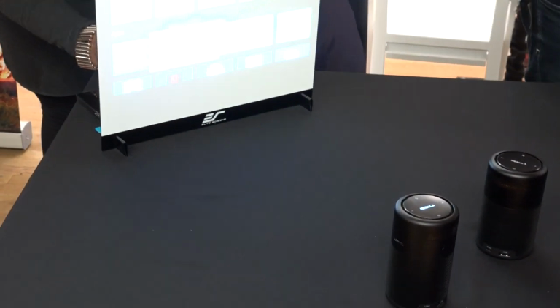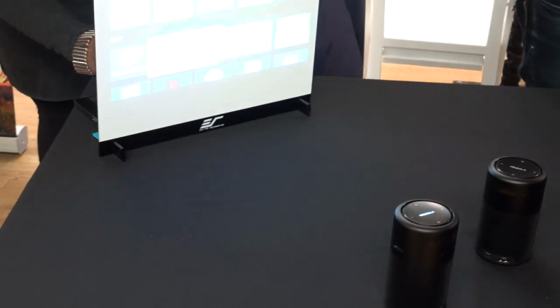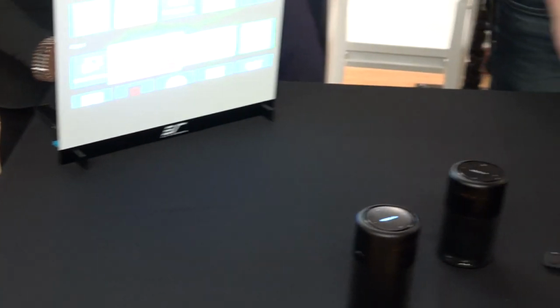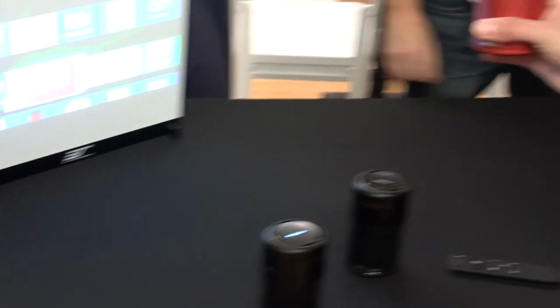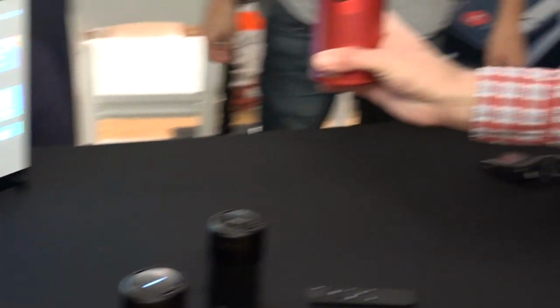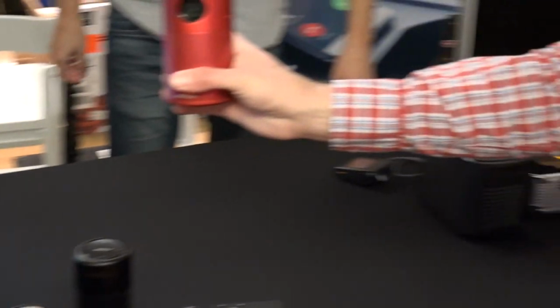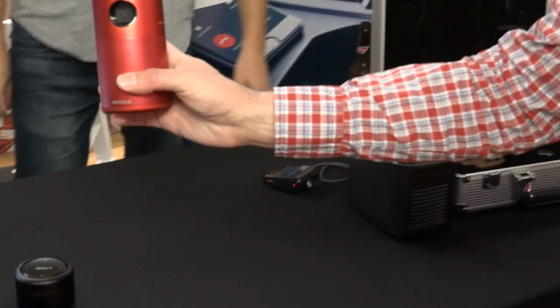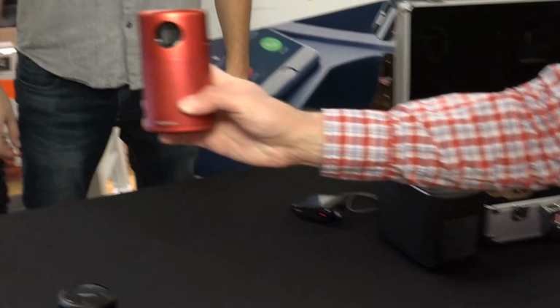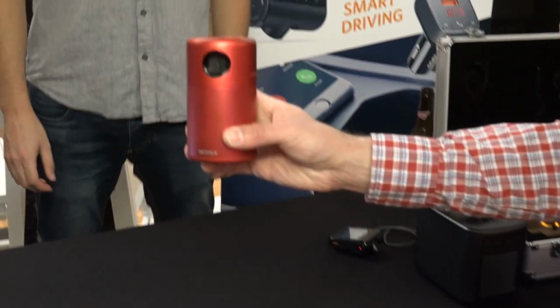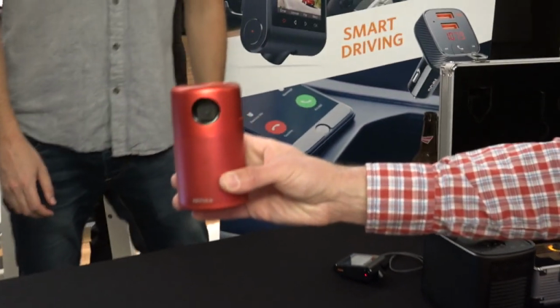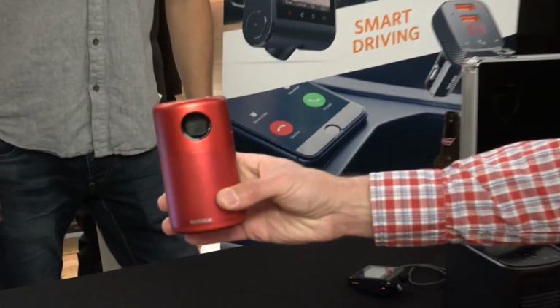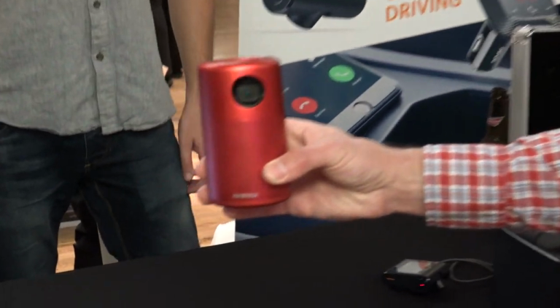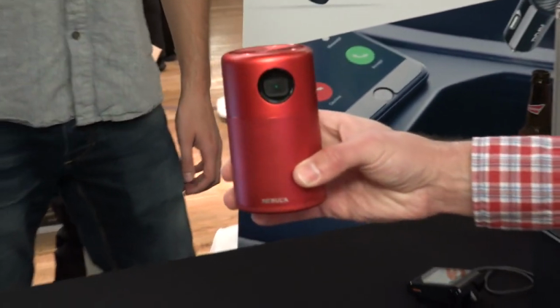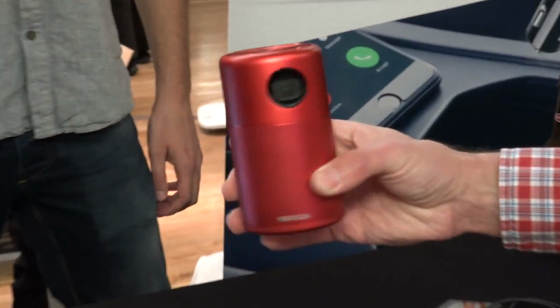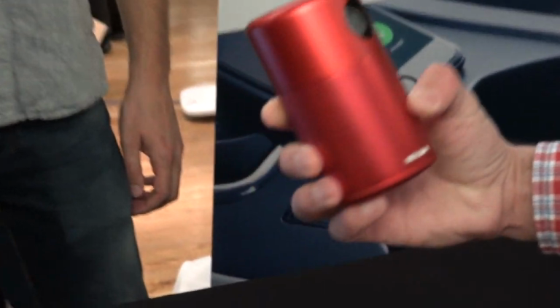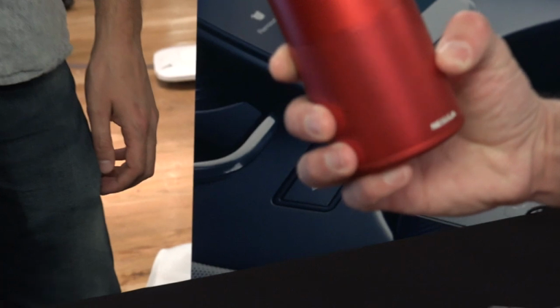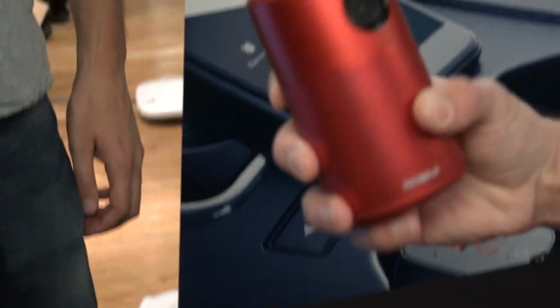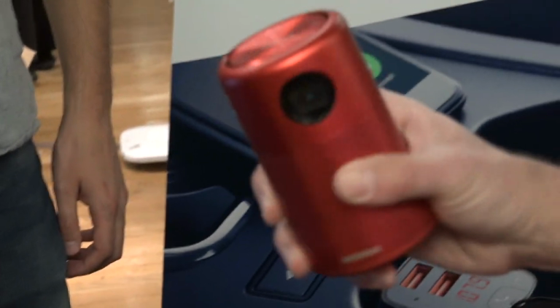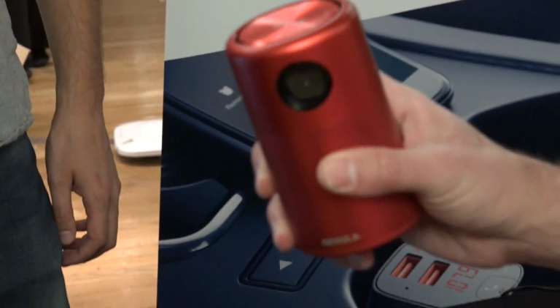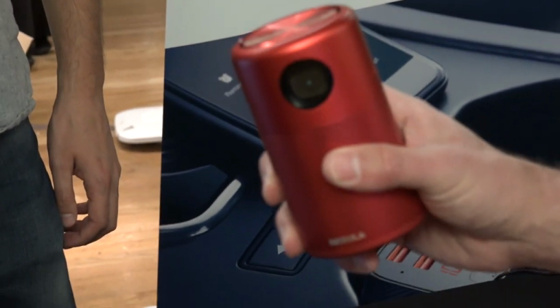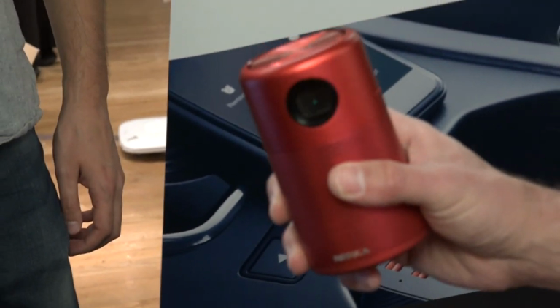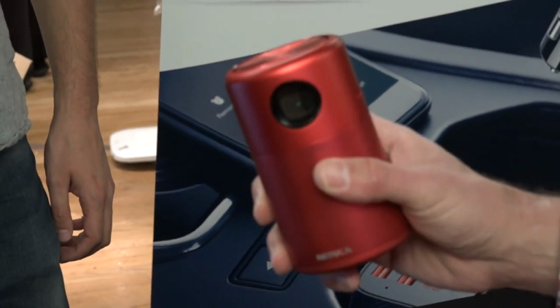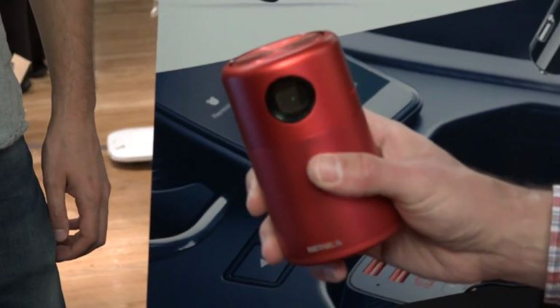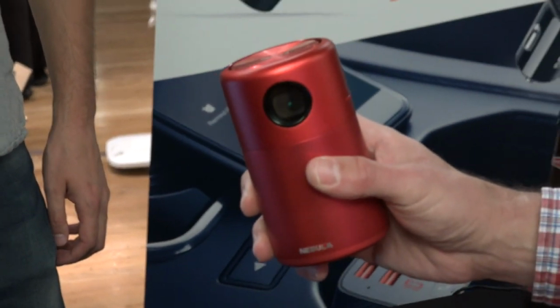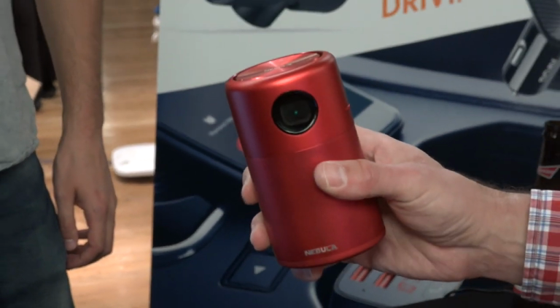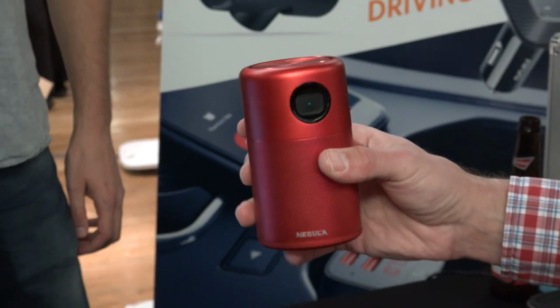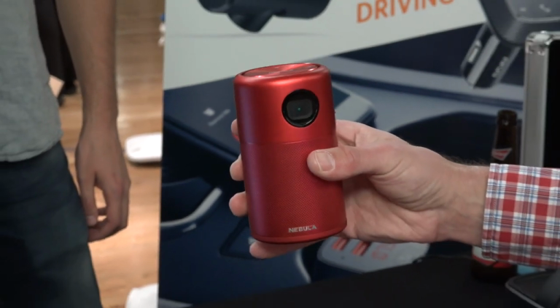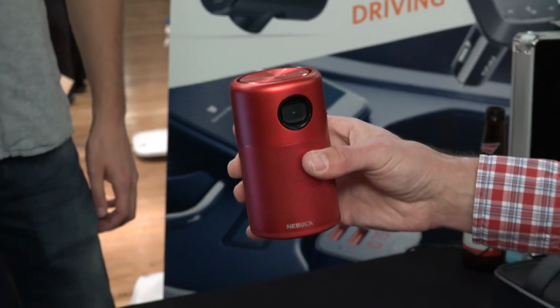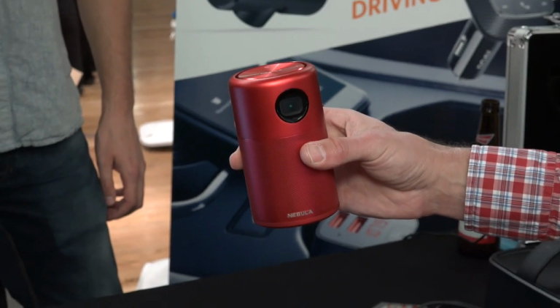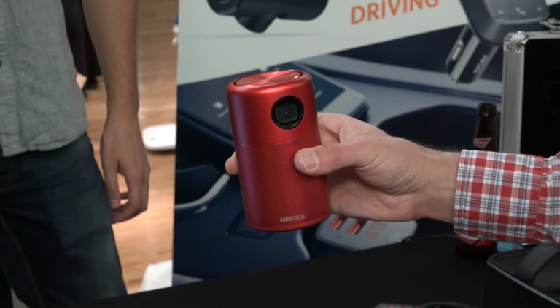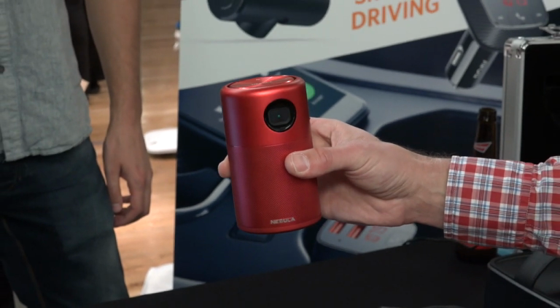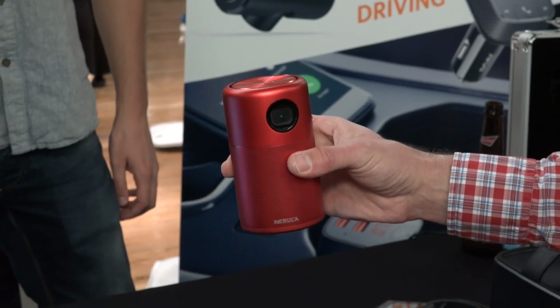There are a couple of different colors here. They've got a red one and a black one. Really cool-looking device. We'll have to get one in to test it soon.